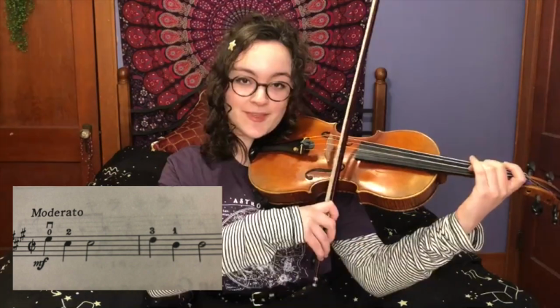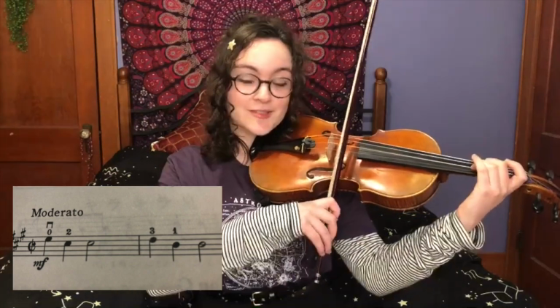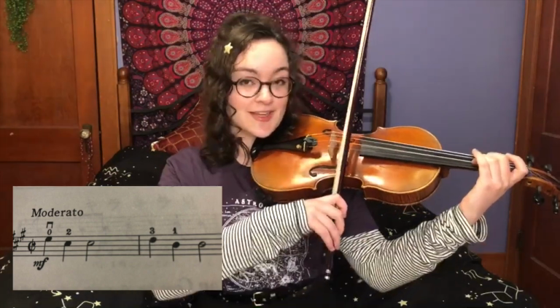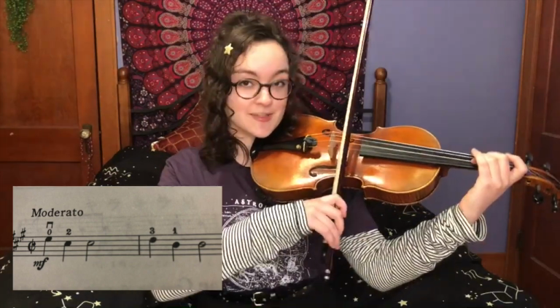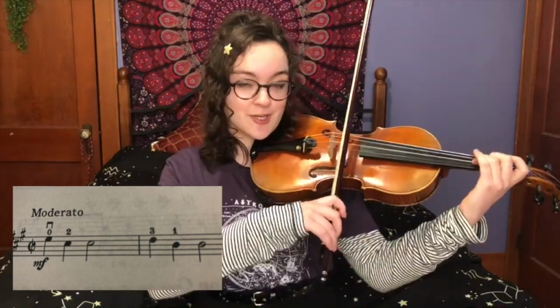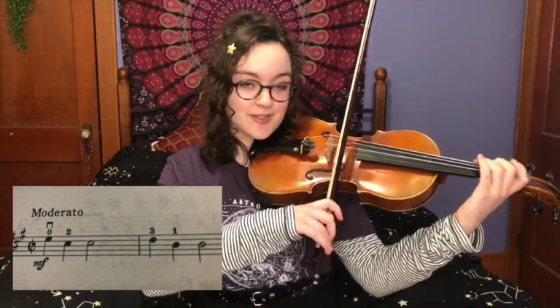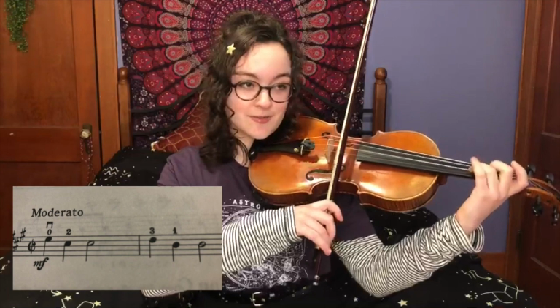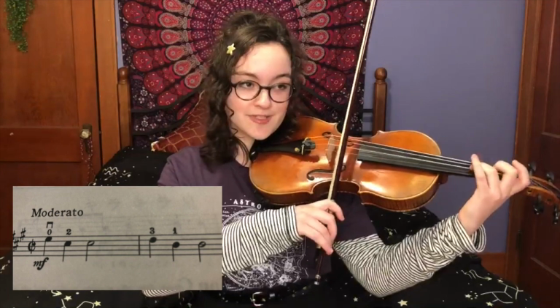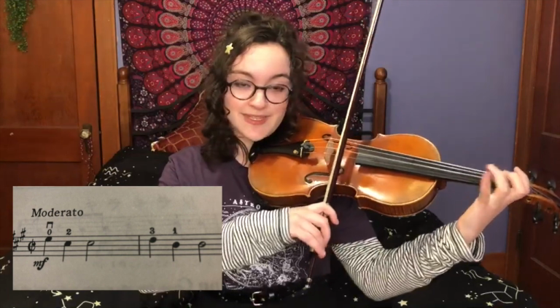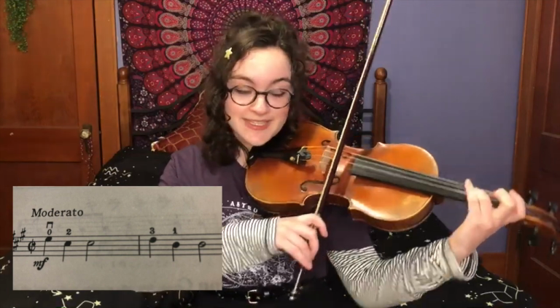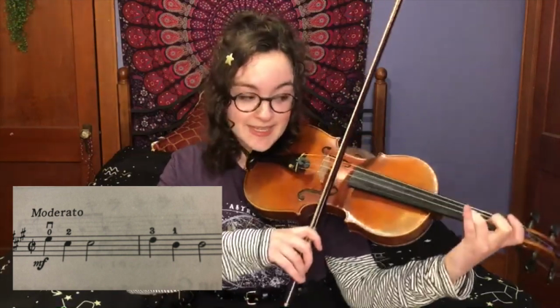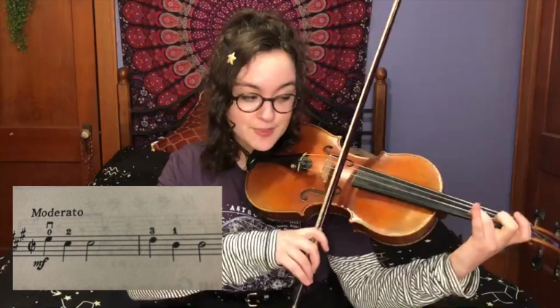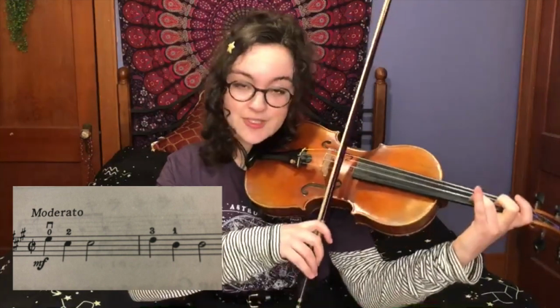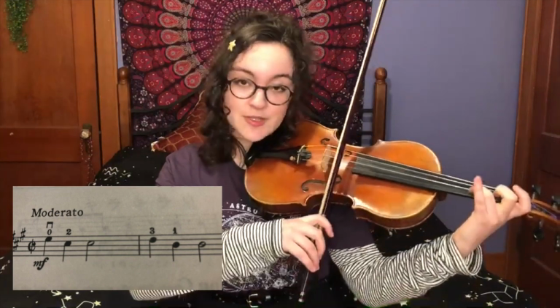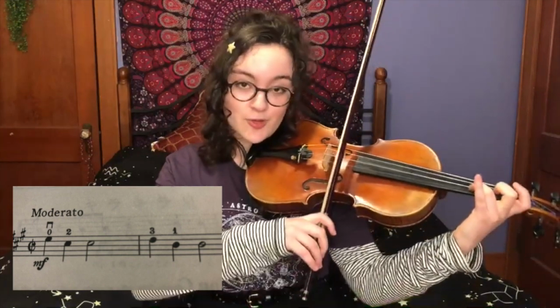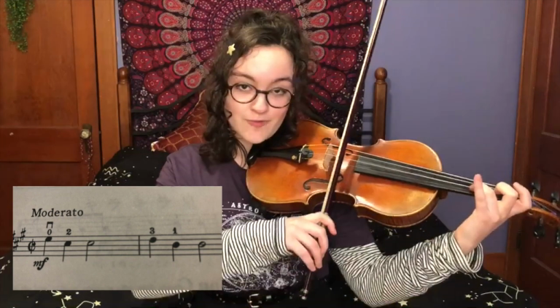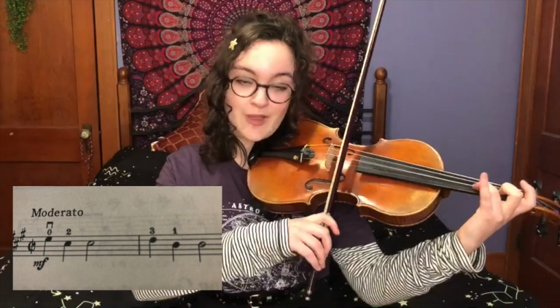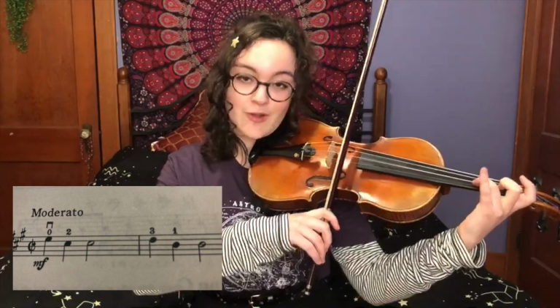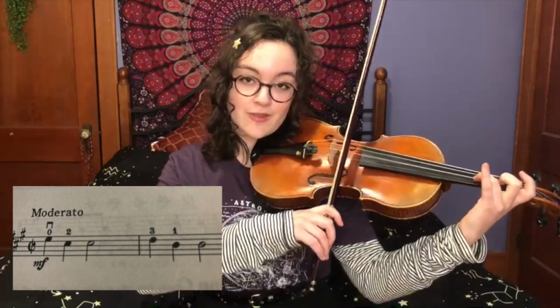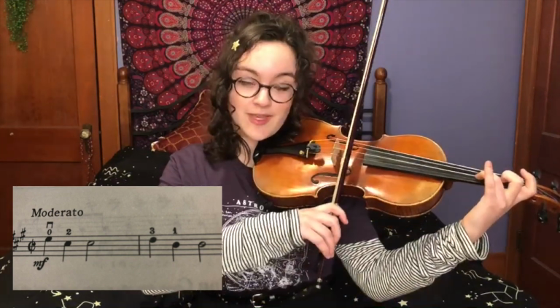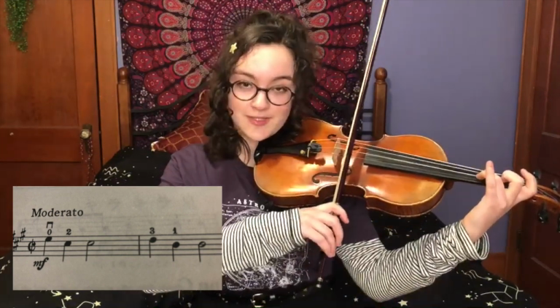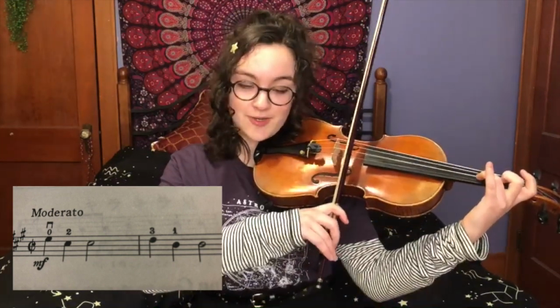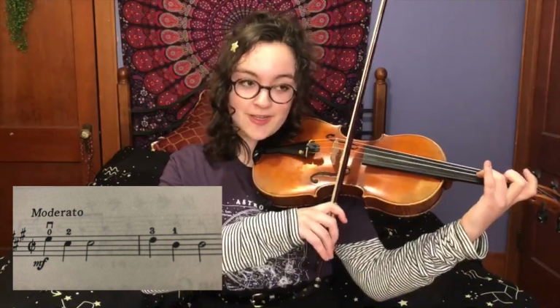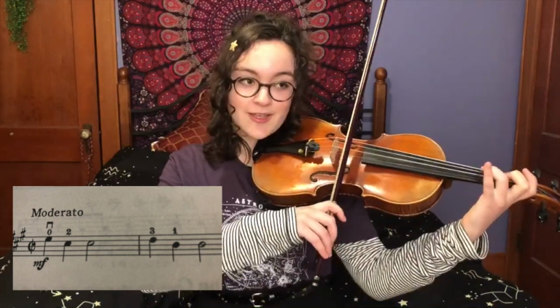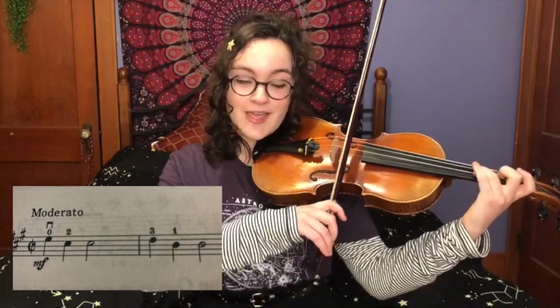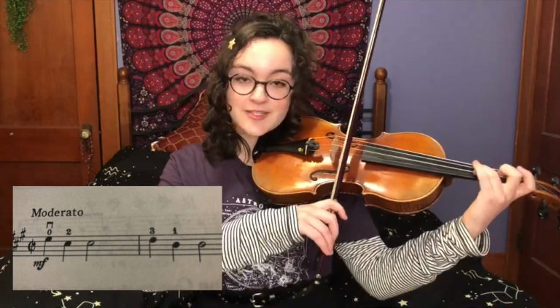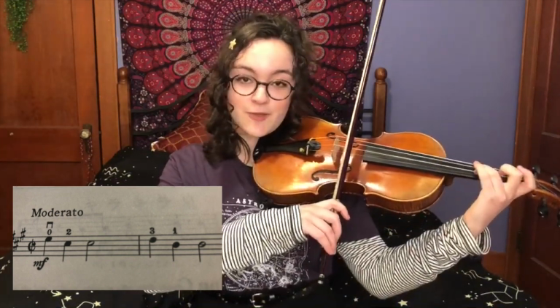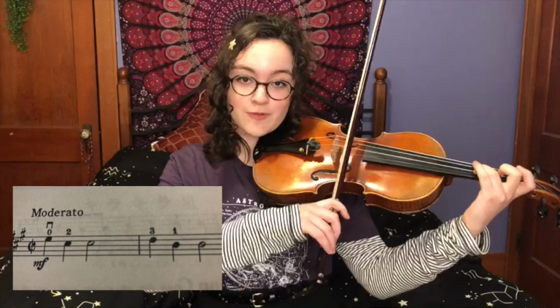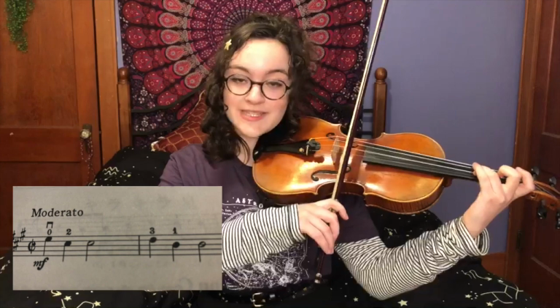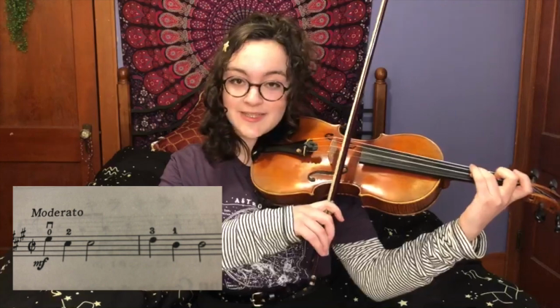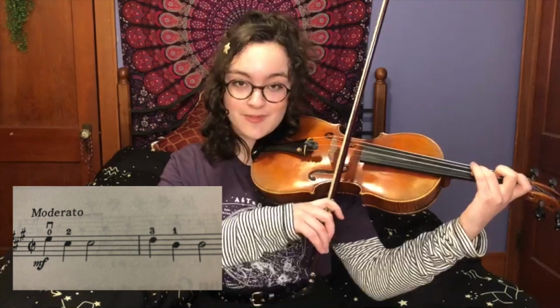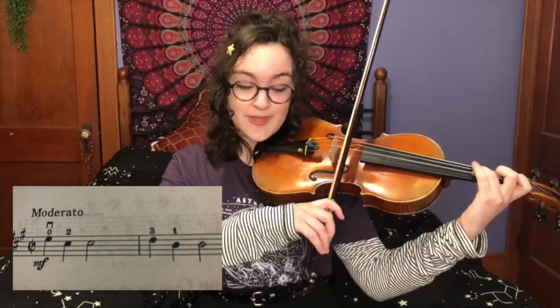The next little chunk is going to be D, which is third finger on the A string, and it's going to go from D to B.